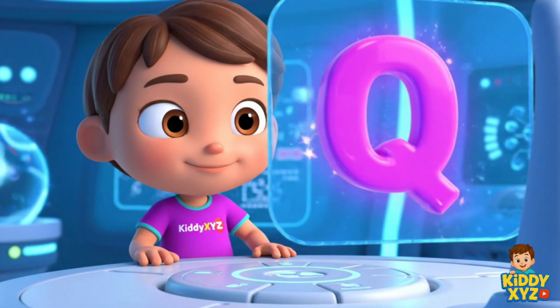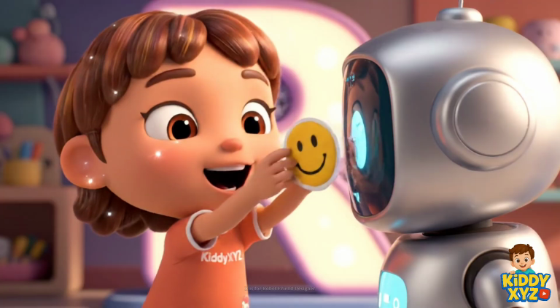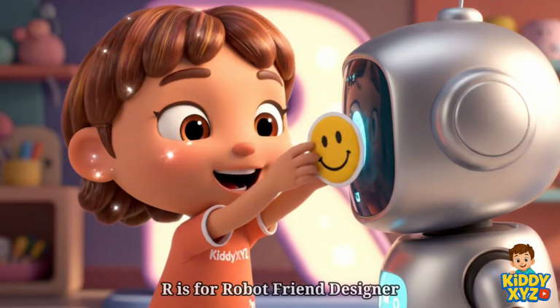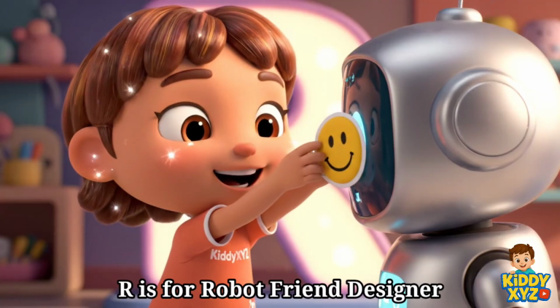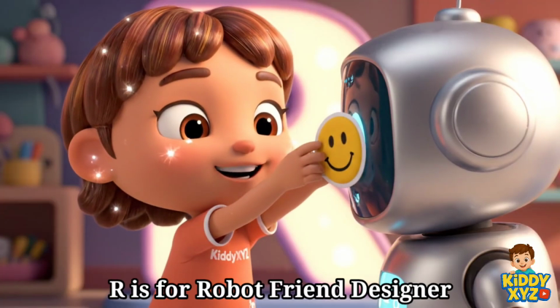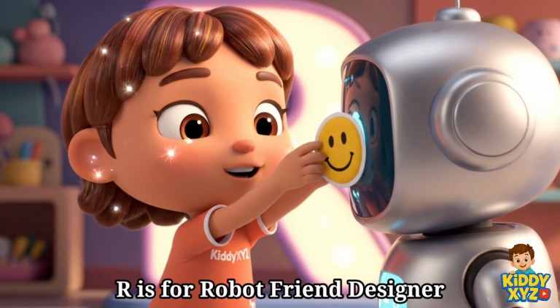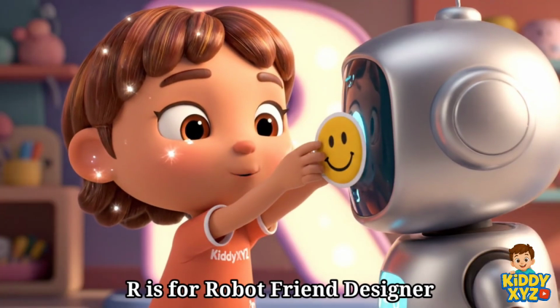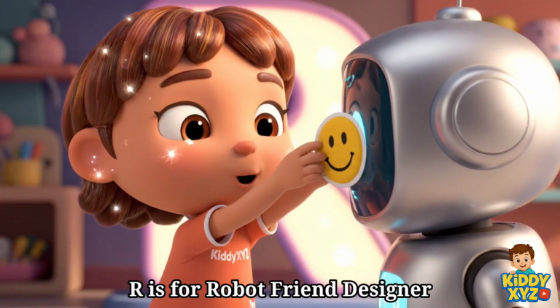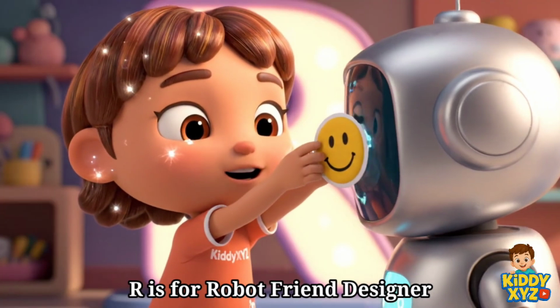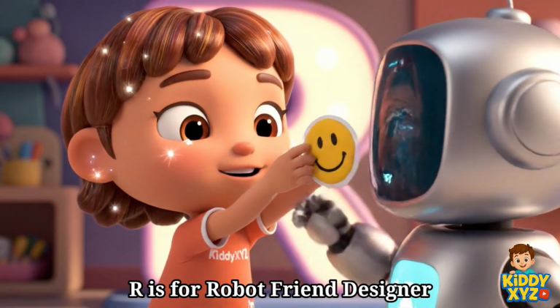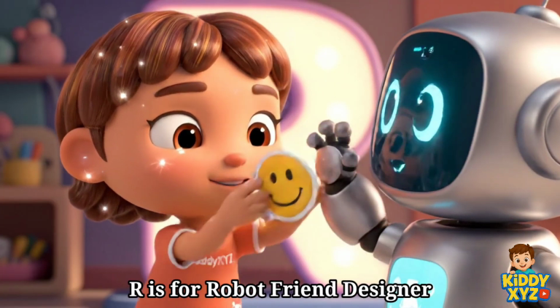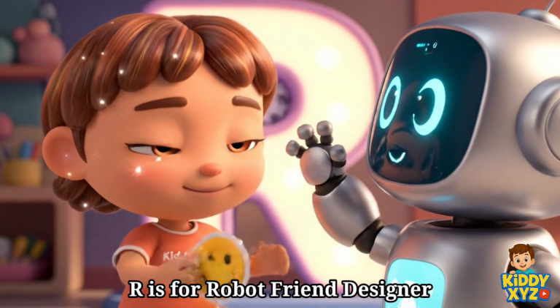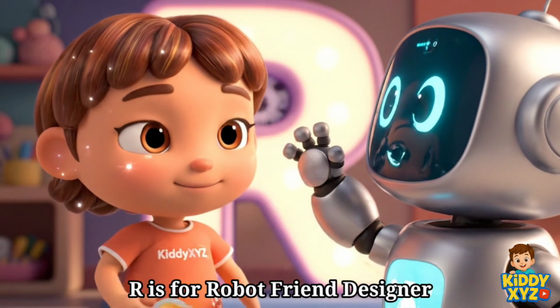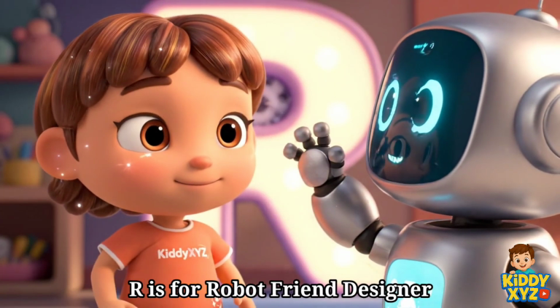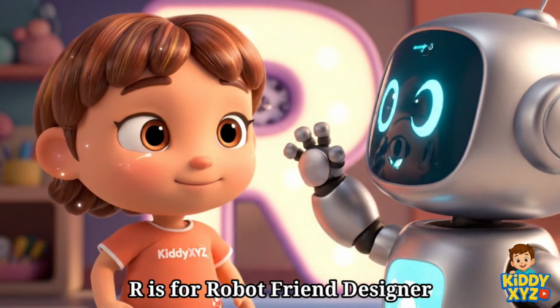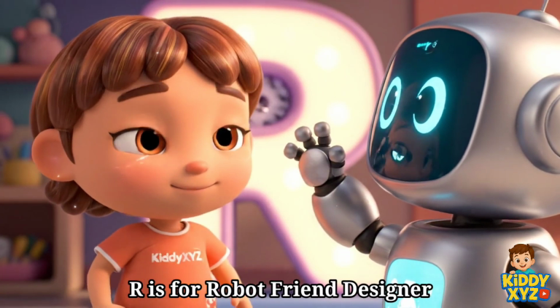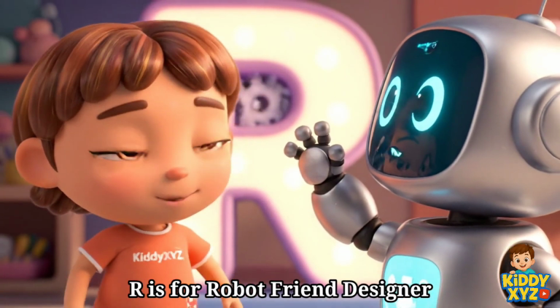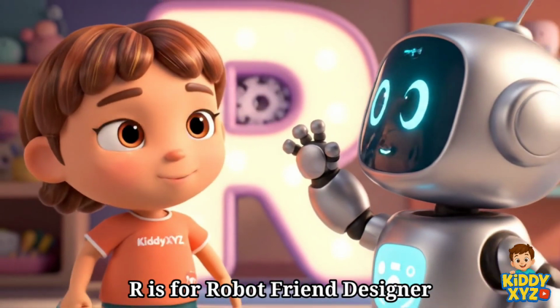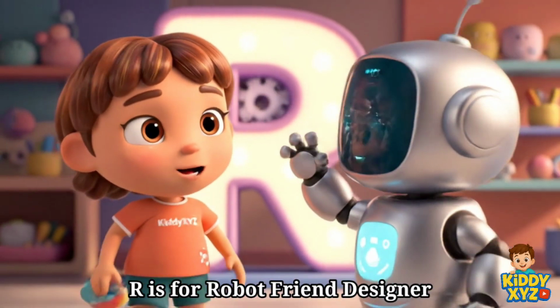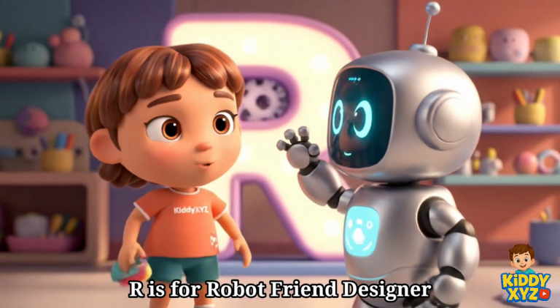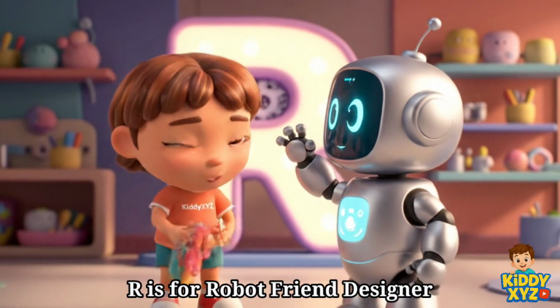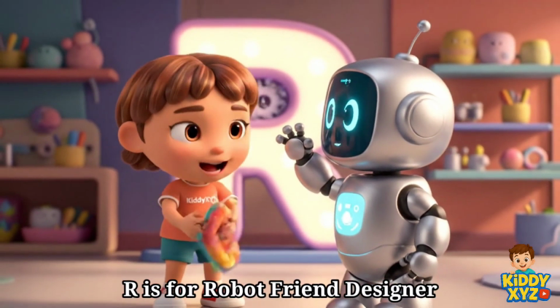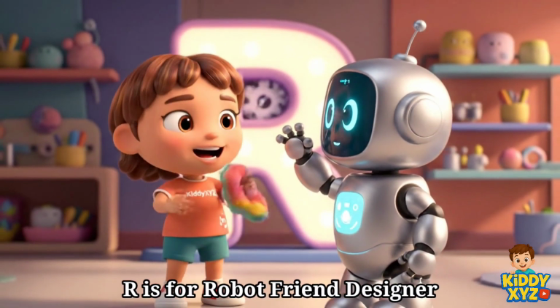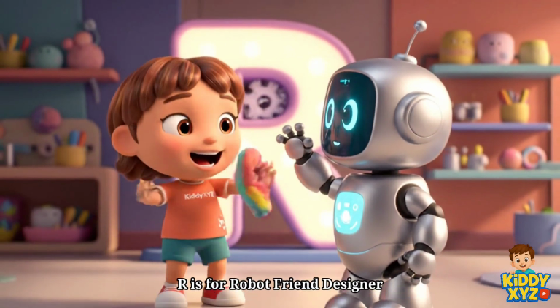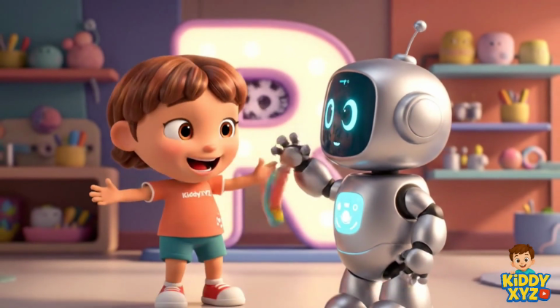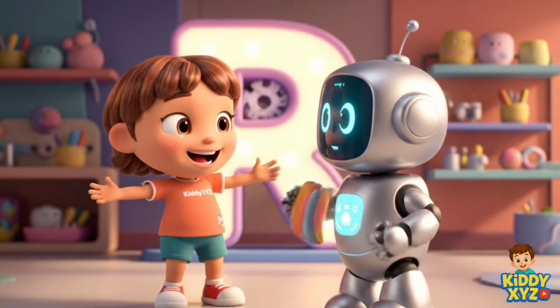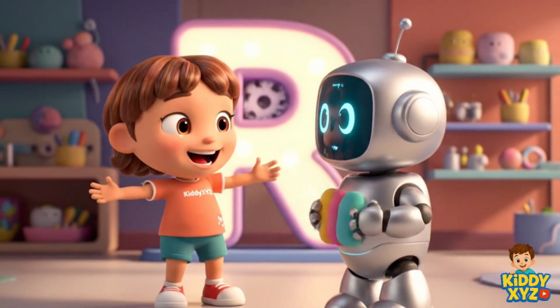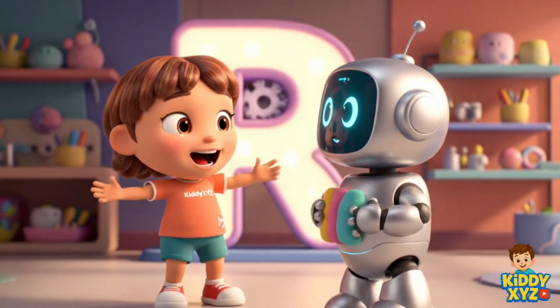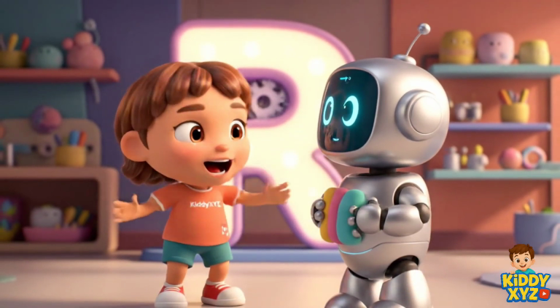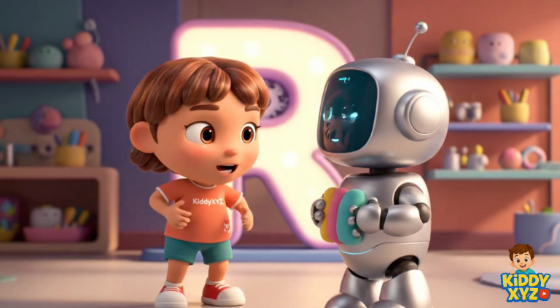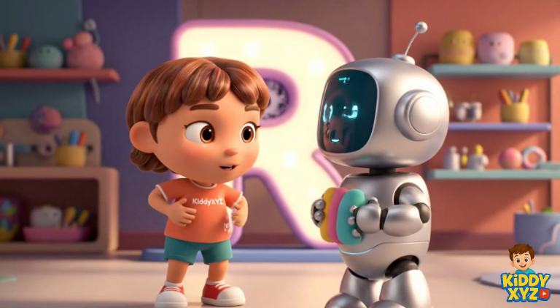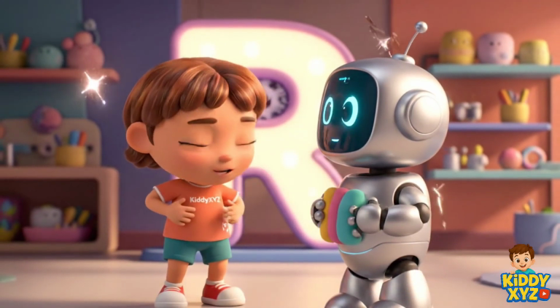R is for Robot Friend Designer. Making robots kind and huggable.